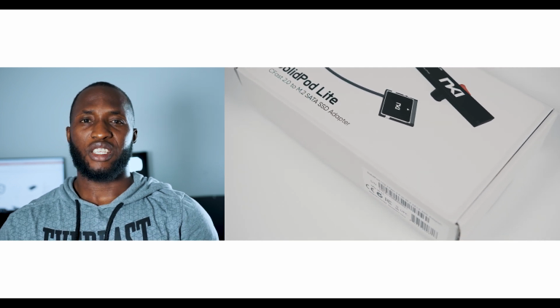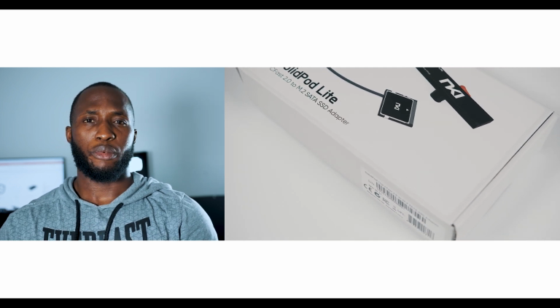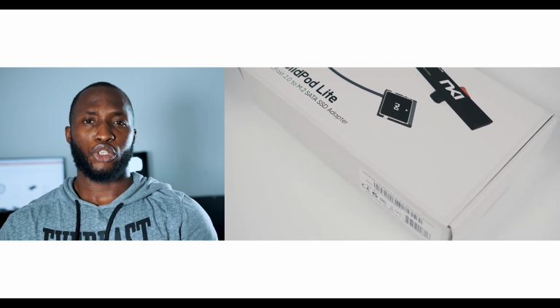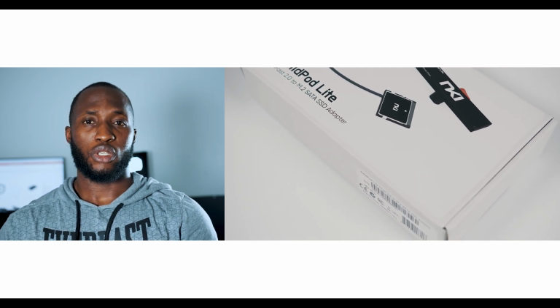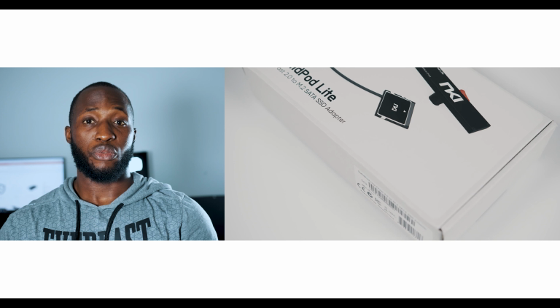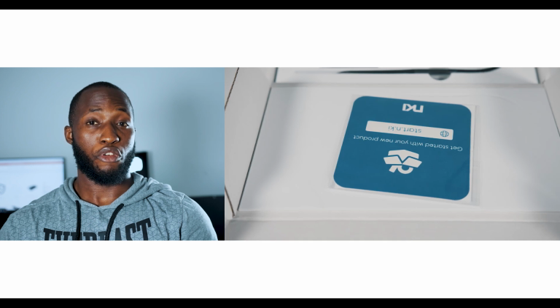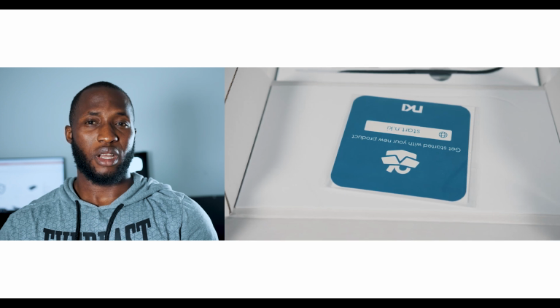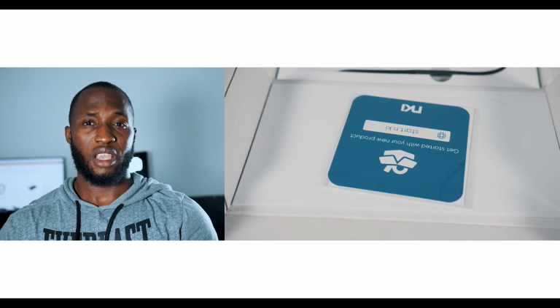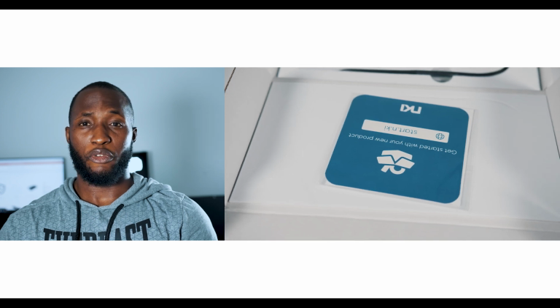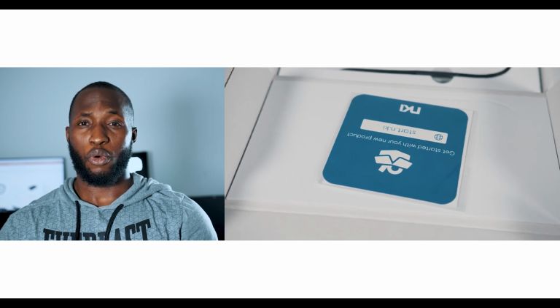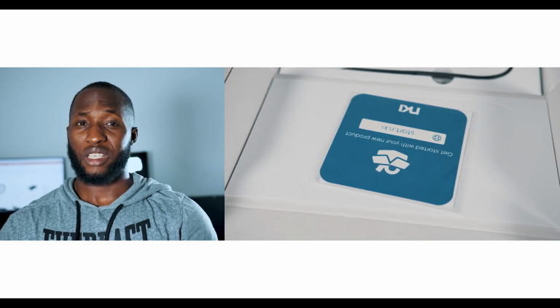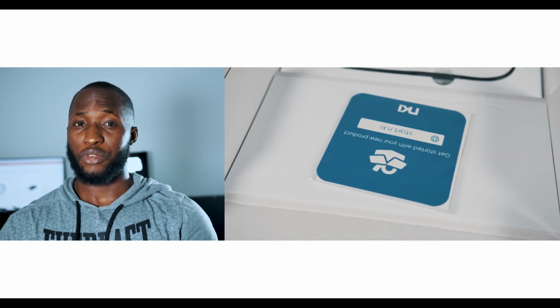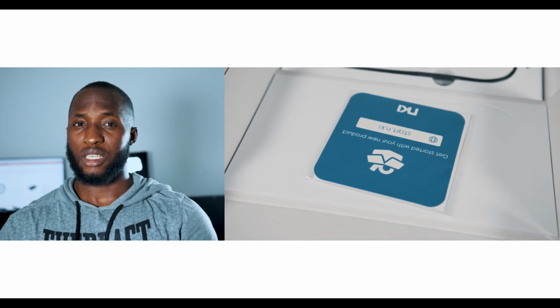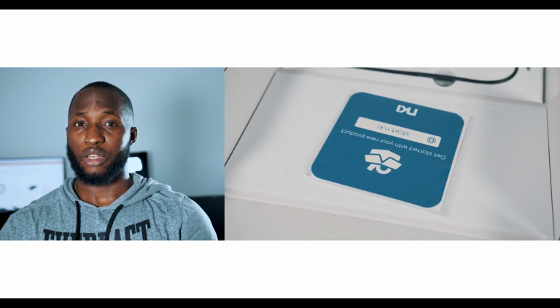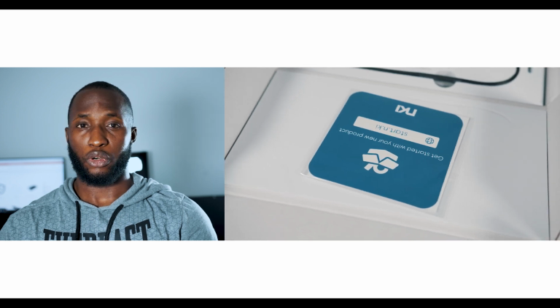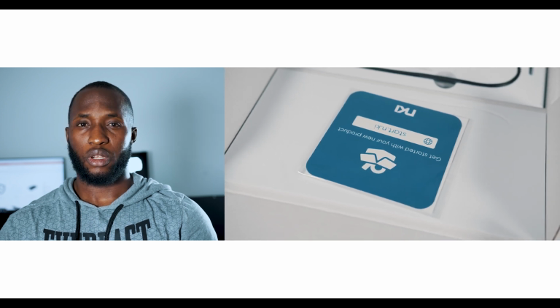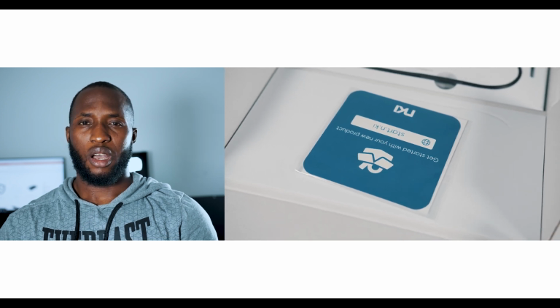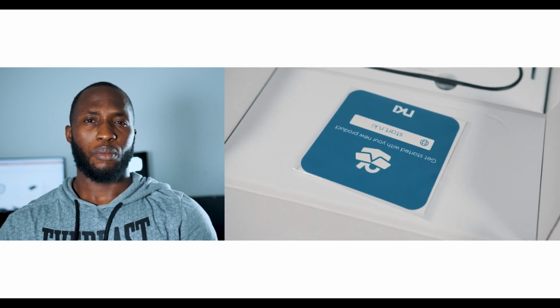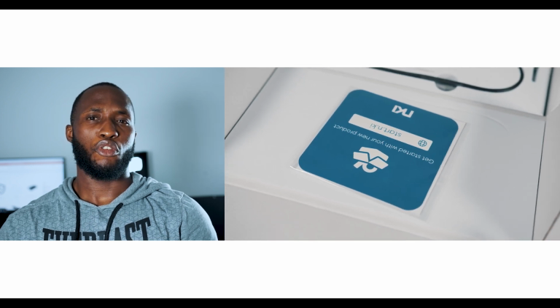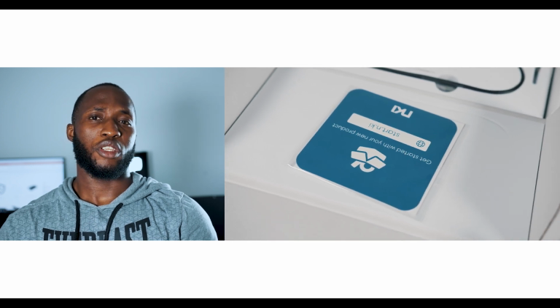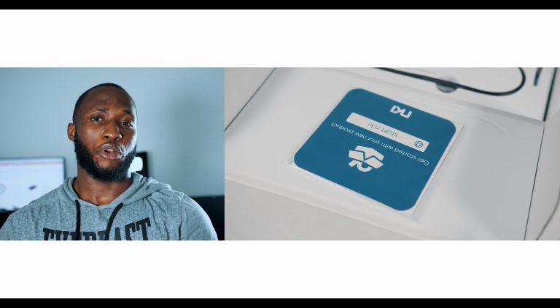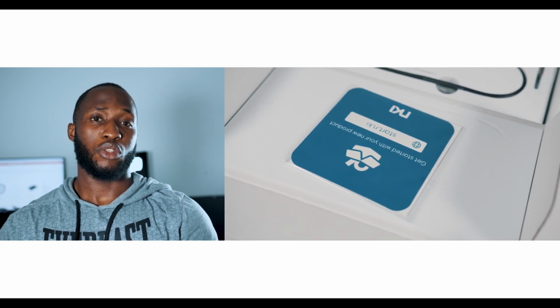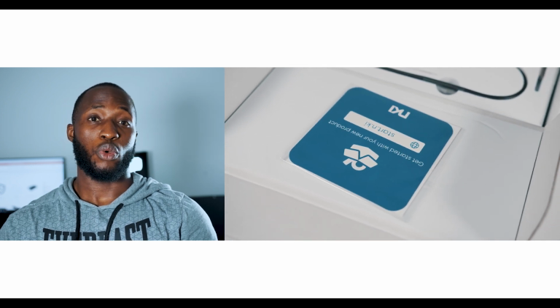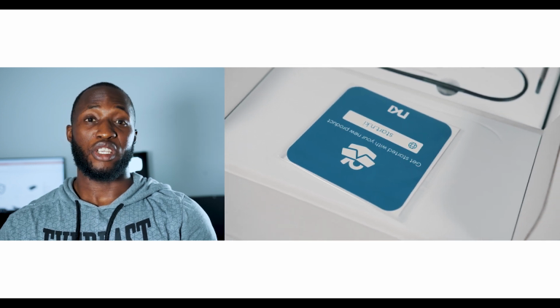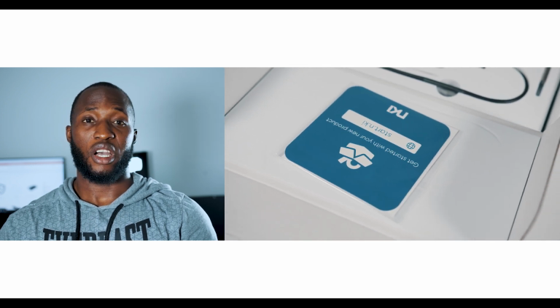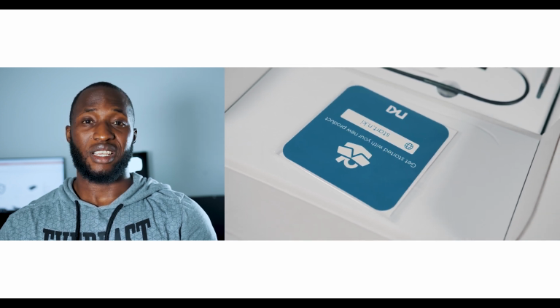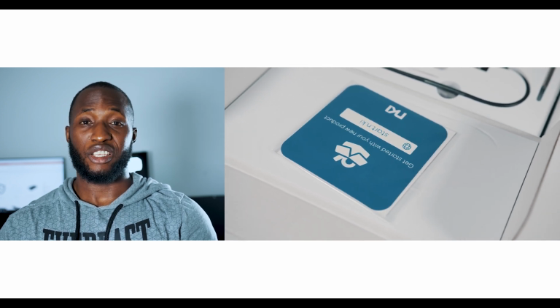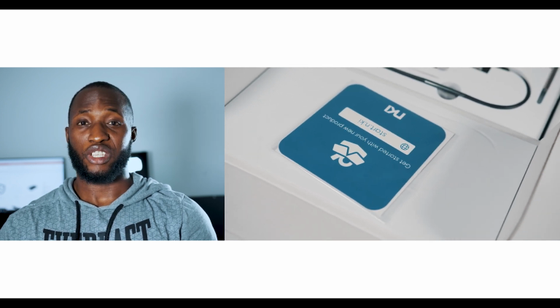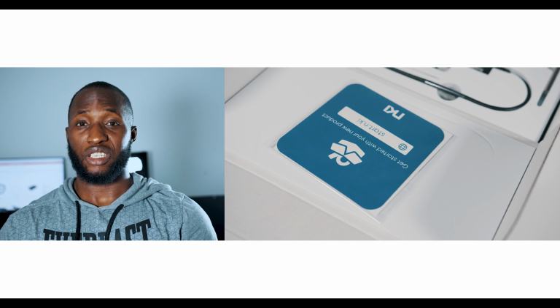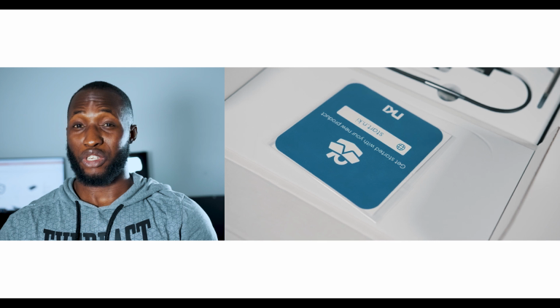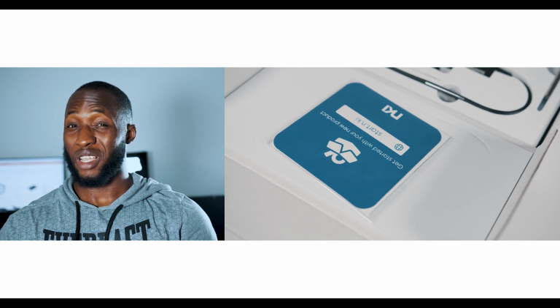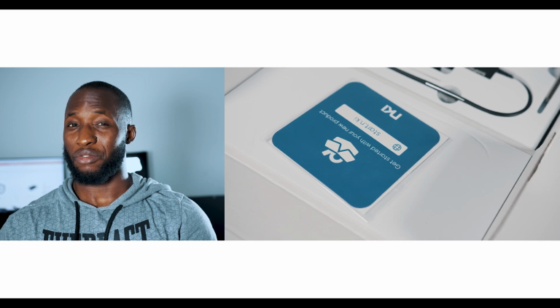This camera shoots in three formats: MP4, XAVC, and RAW. These formats are recorded to two SD cards and CFast cards respectively.